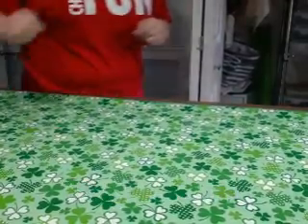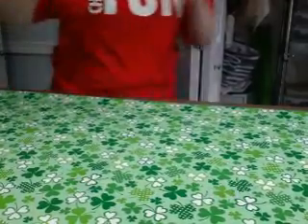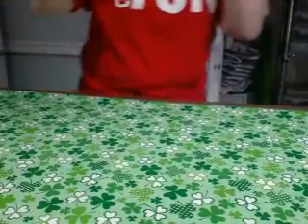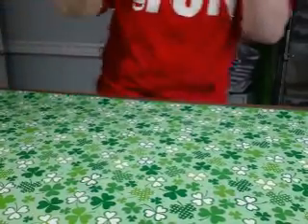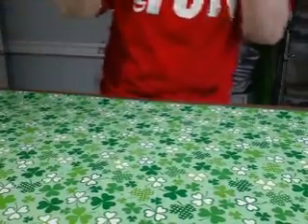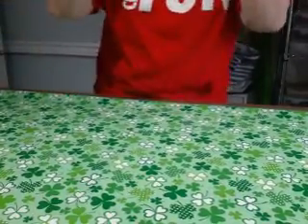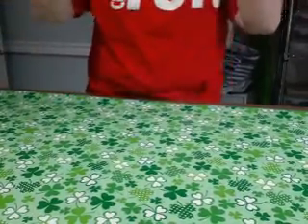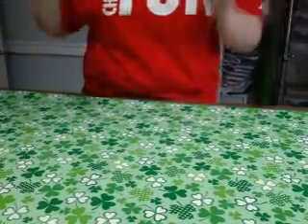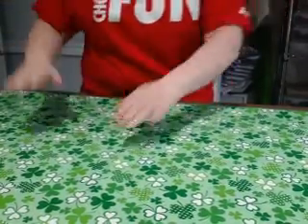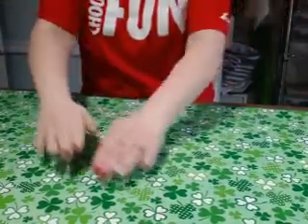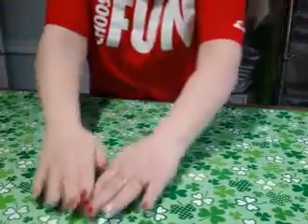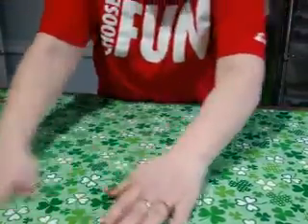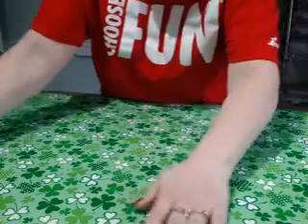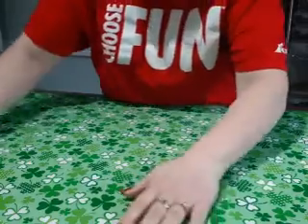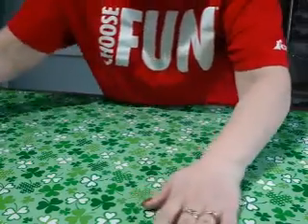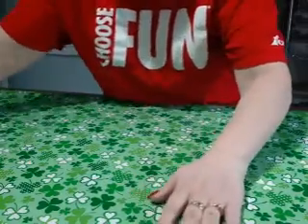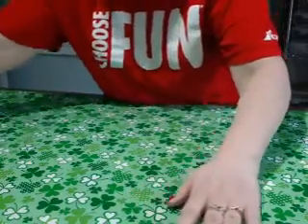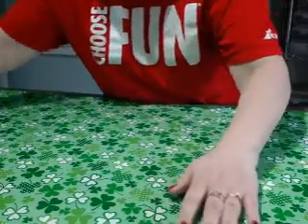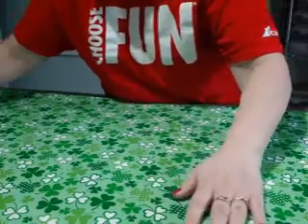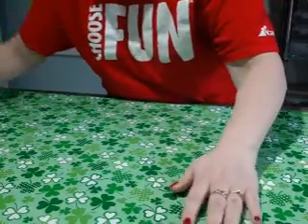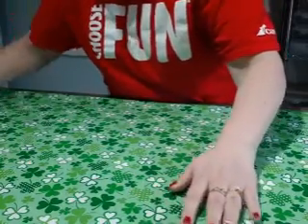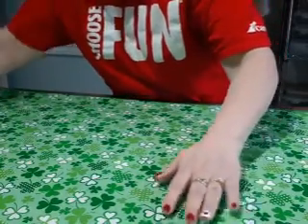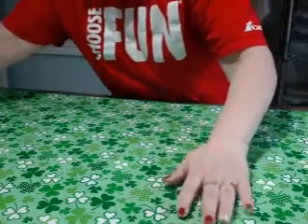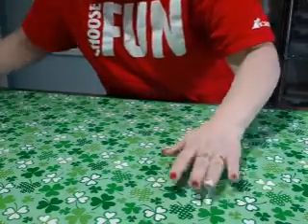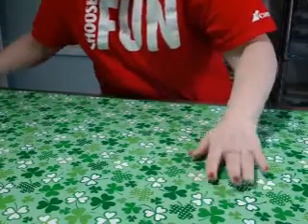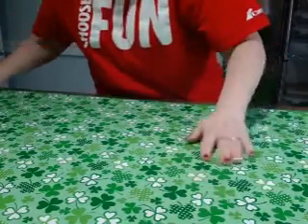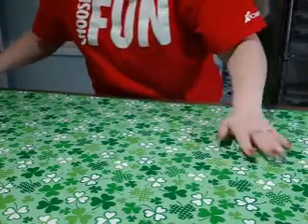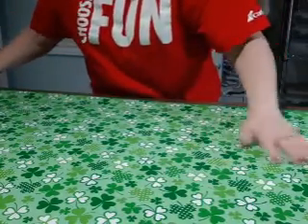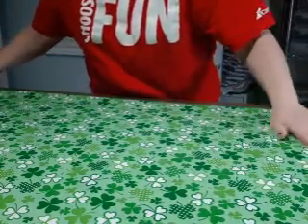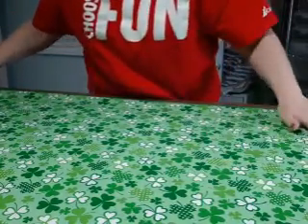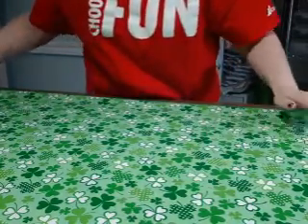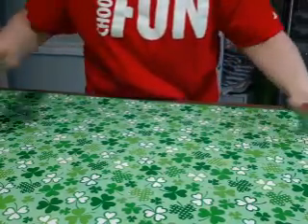Hi everybody! I'm going to work on the bandana and got it smoothed out.